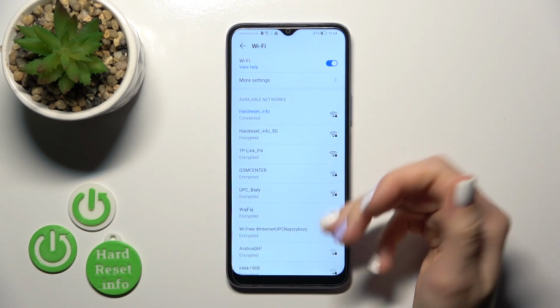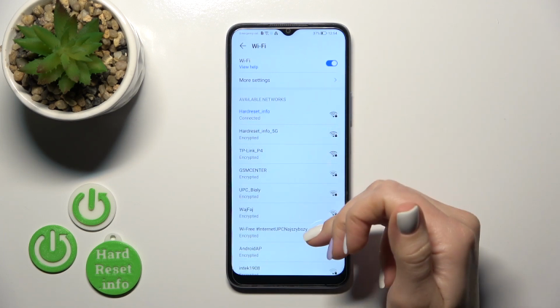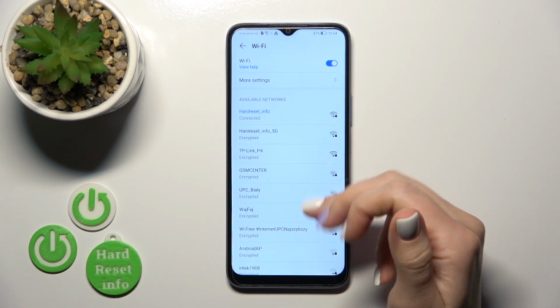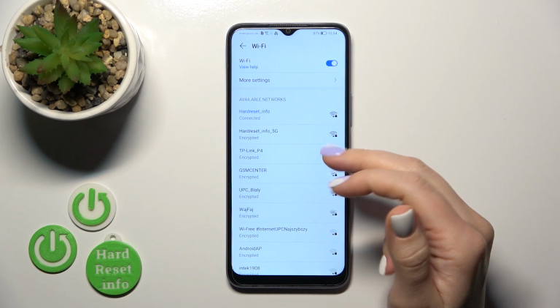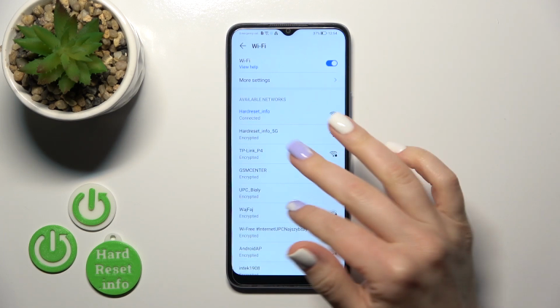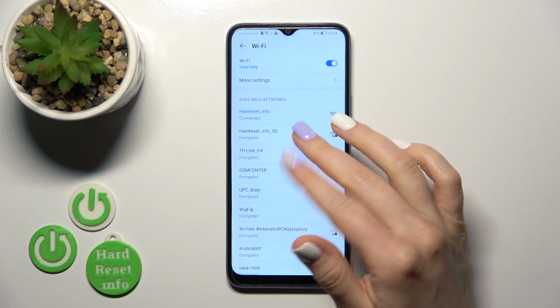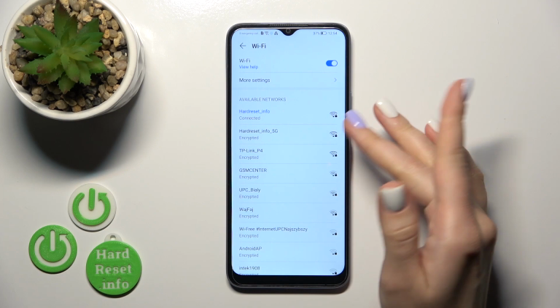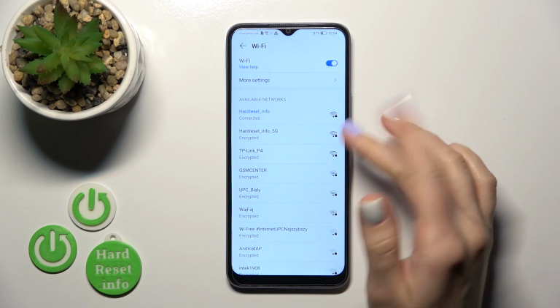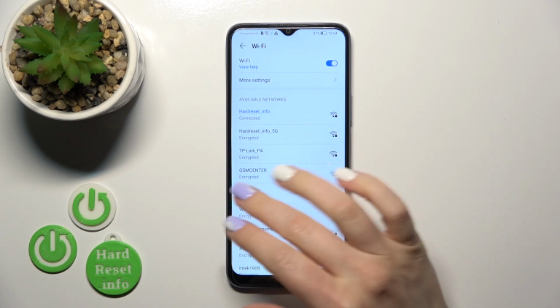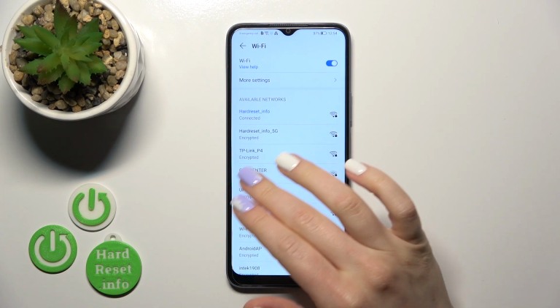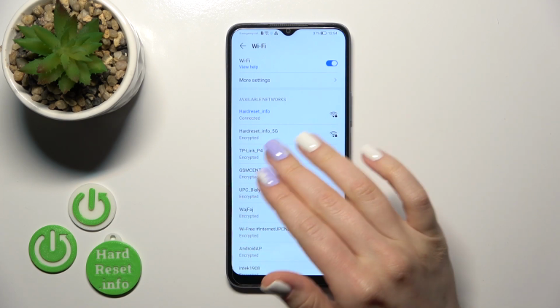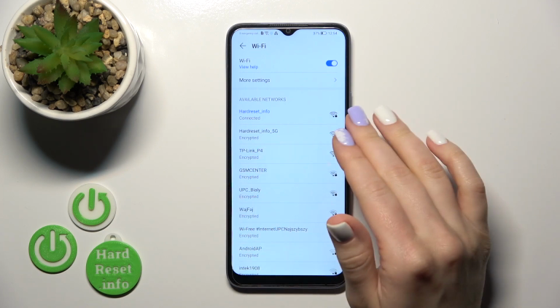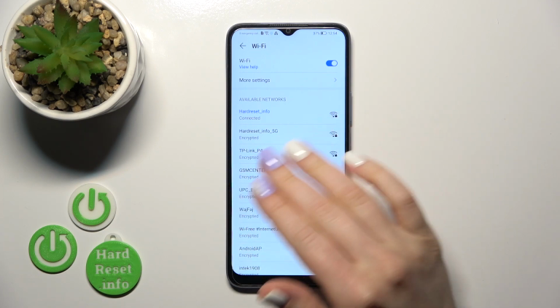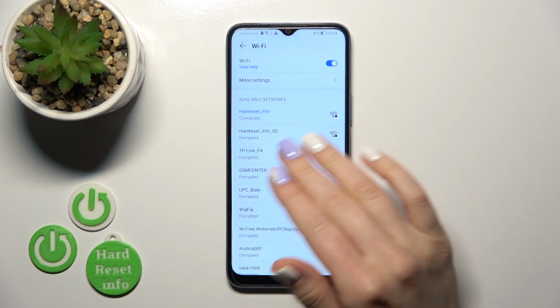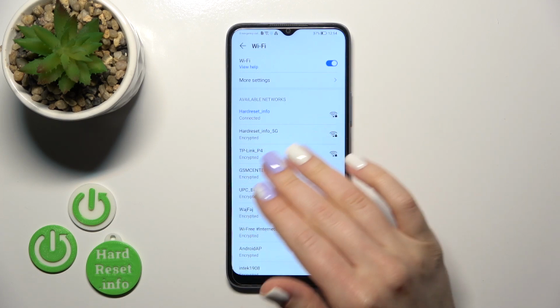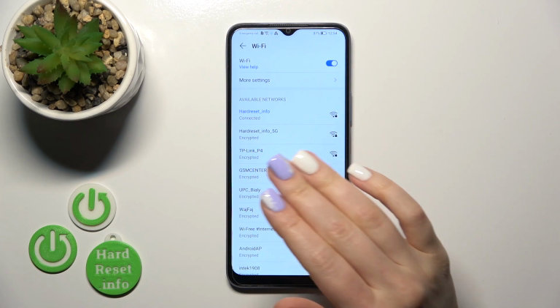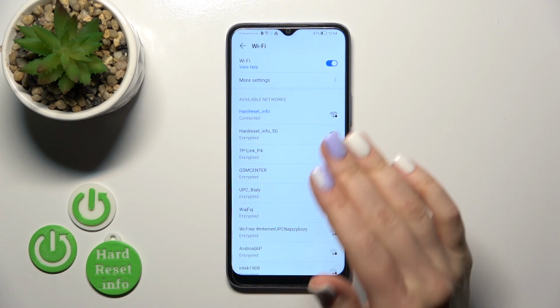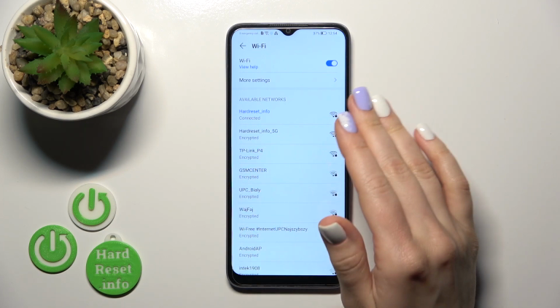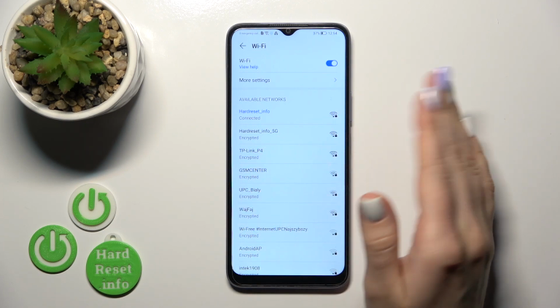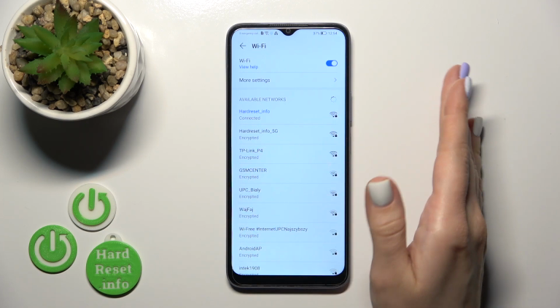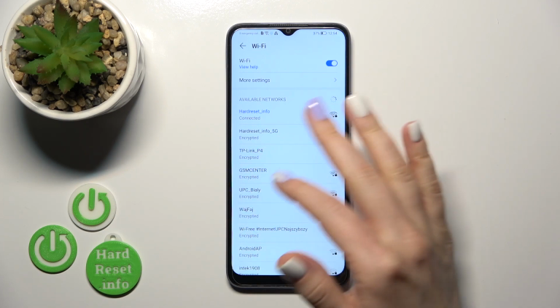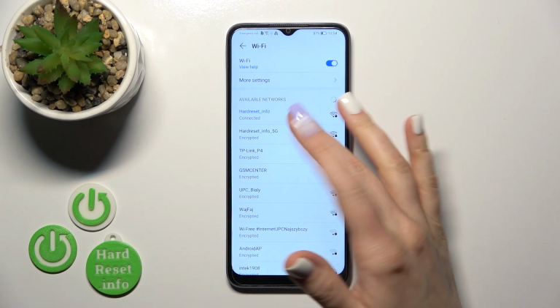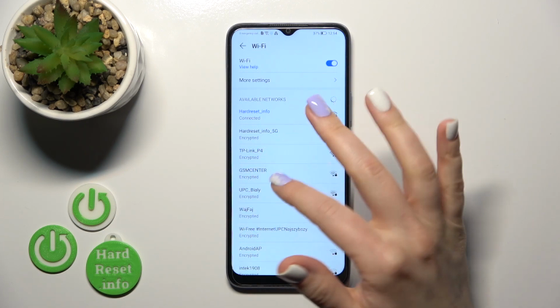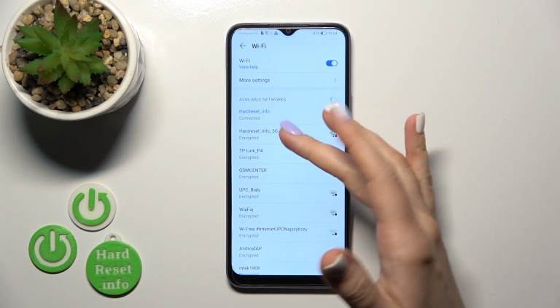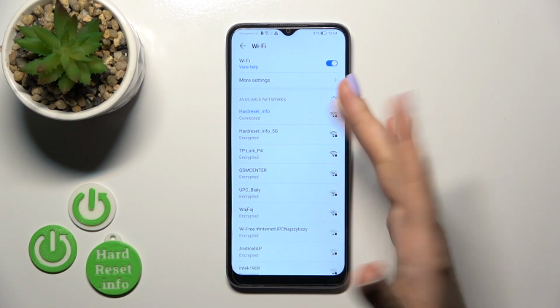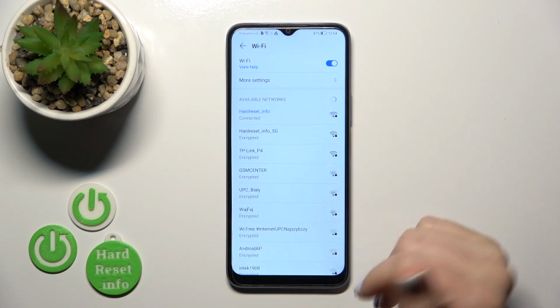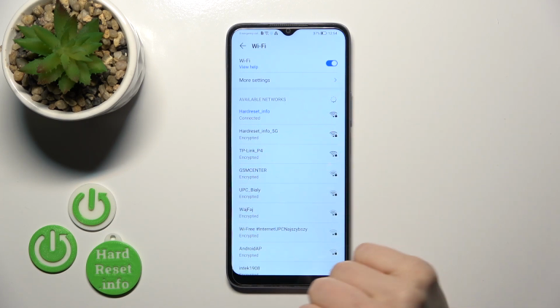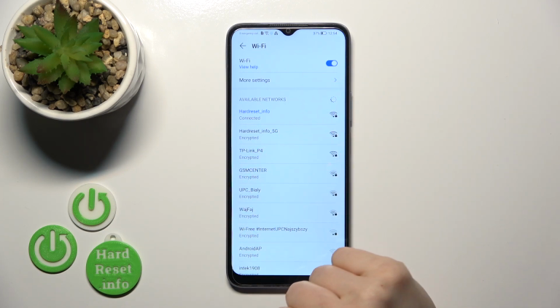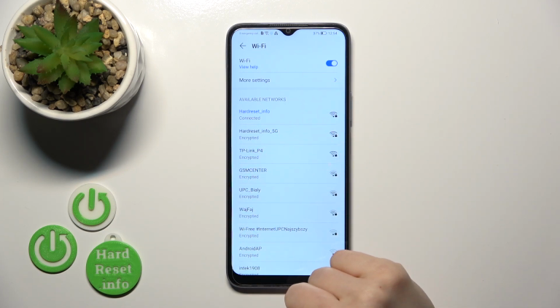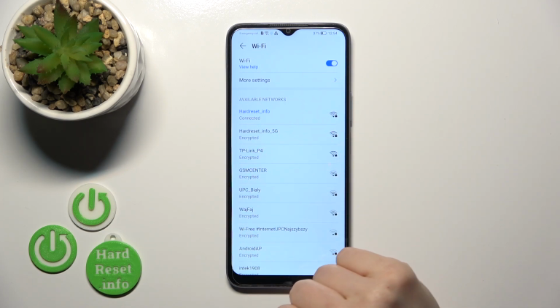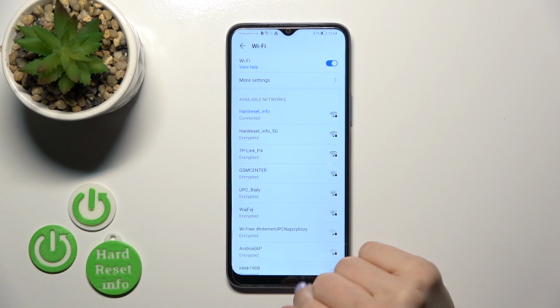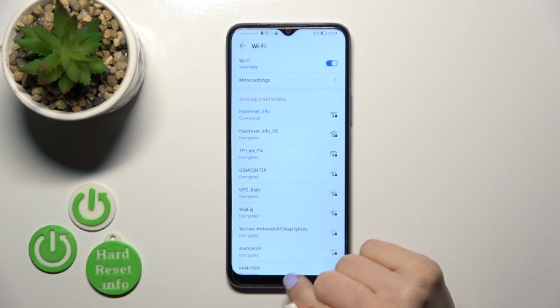You can also connect to more networks — just enter the password, tap Connect, and after that you can switch between these networks.